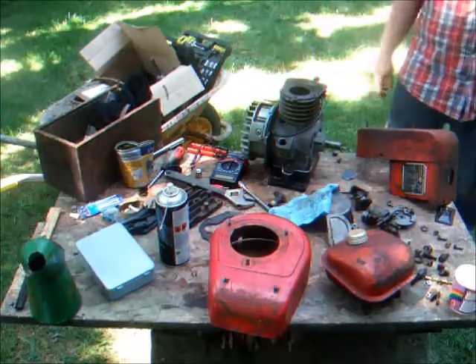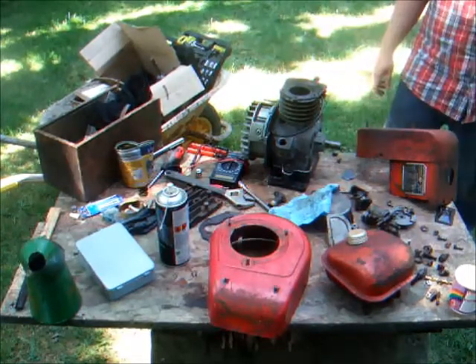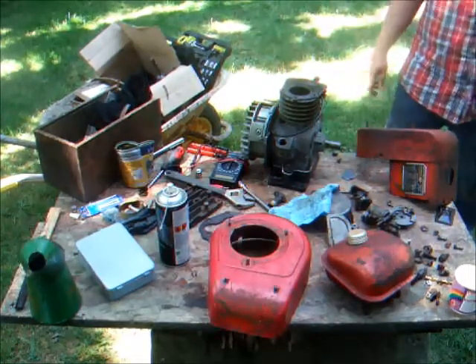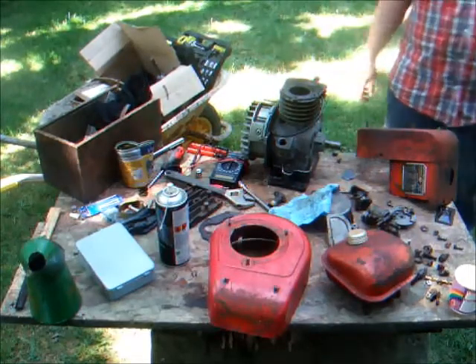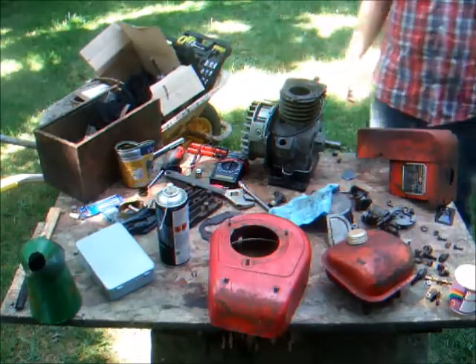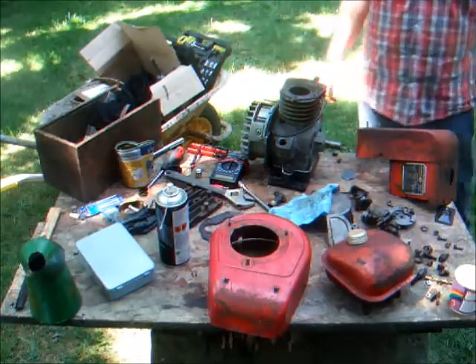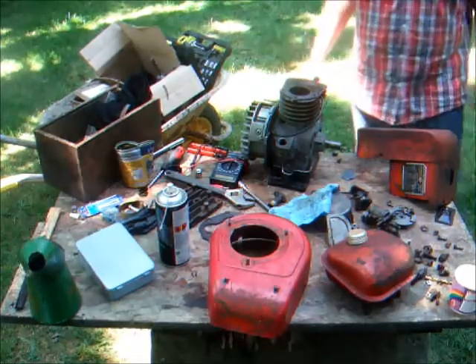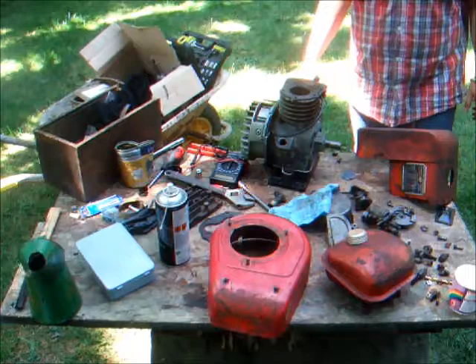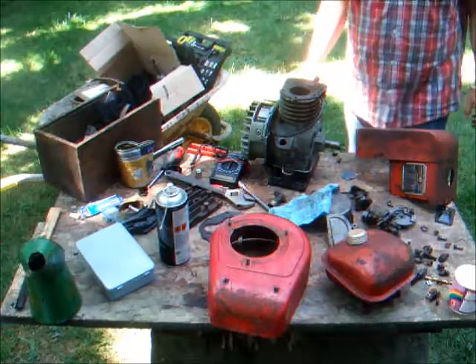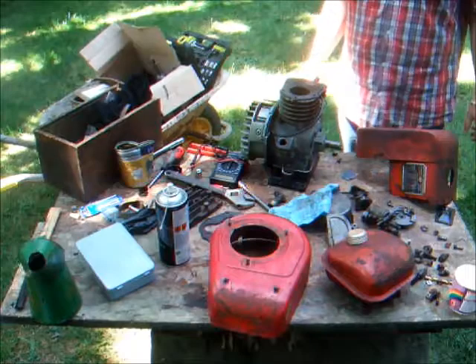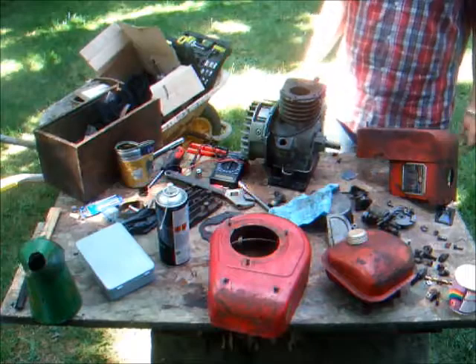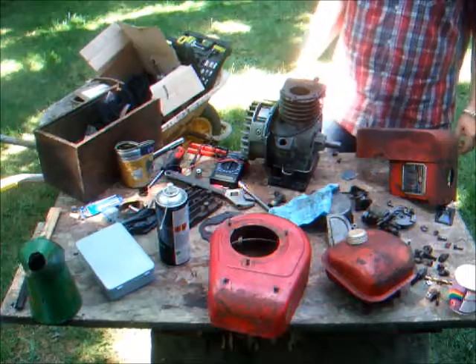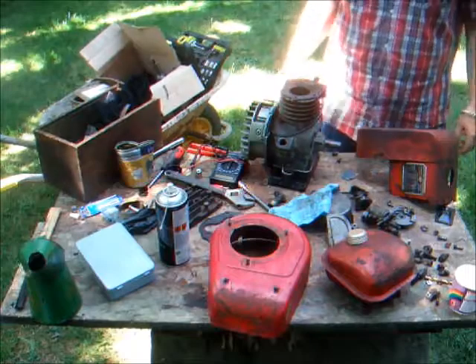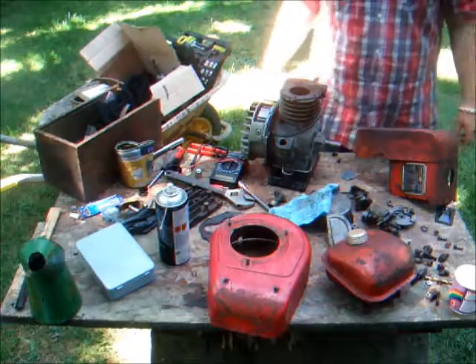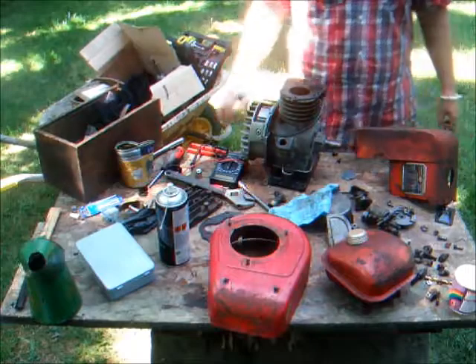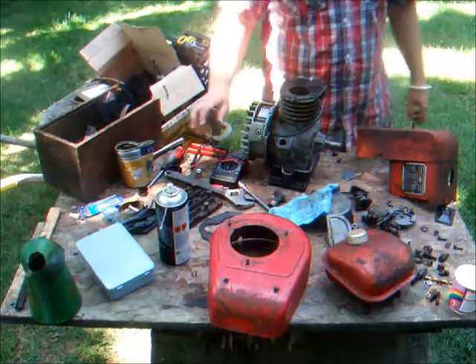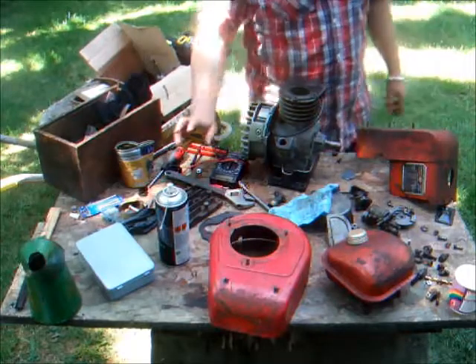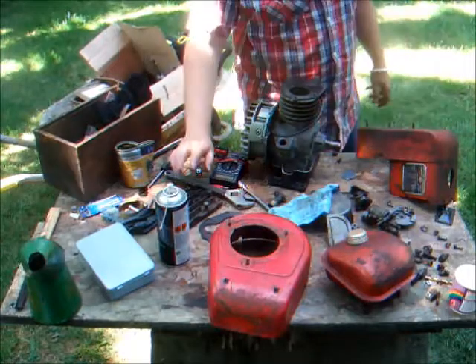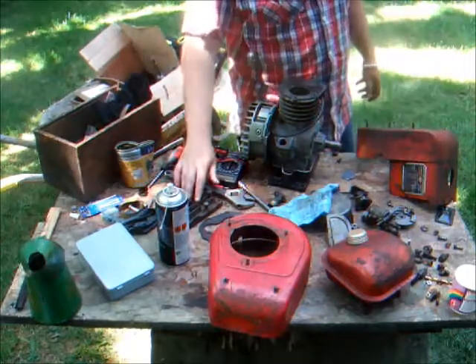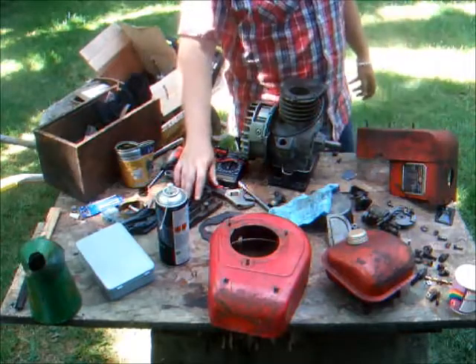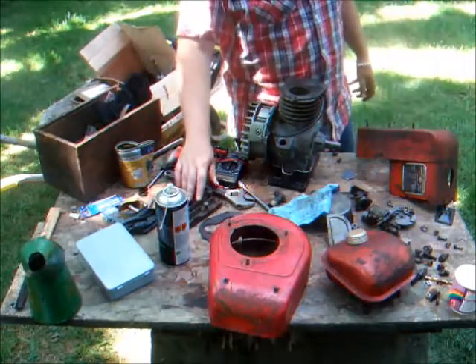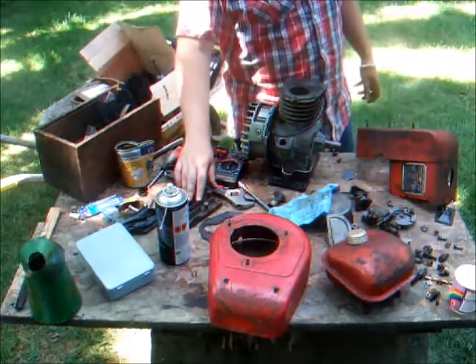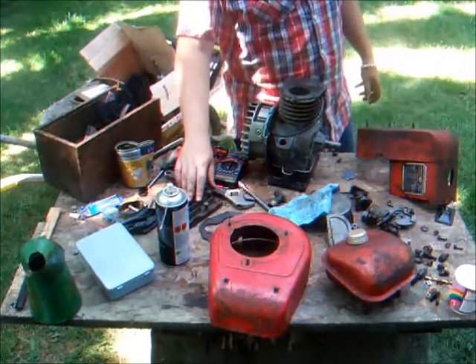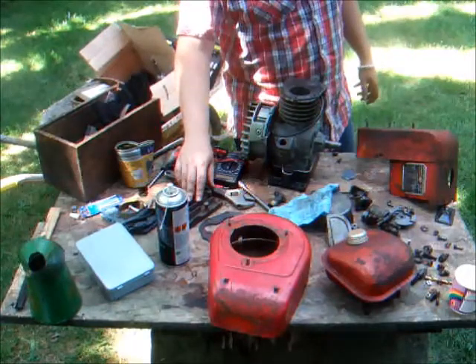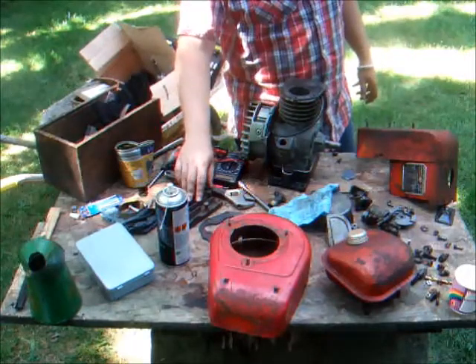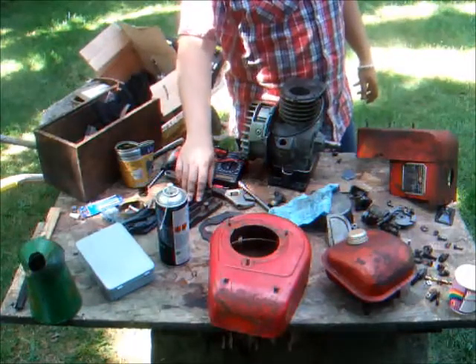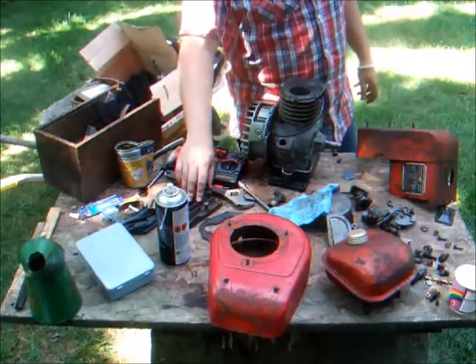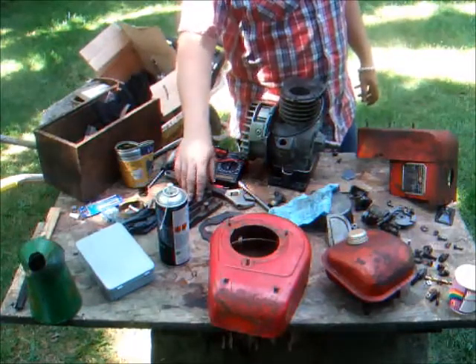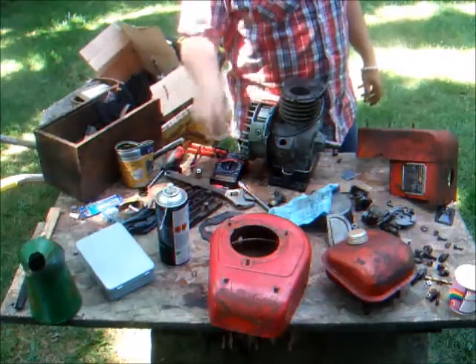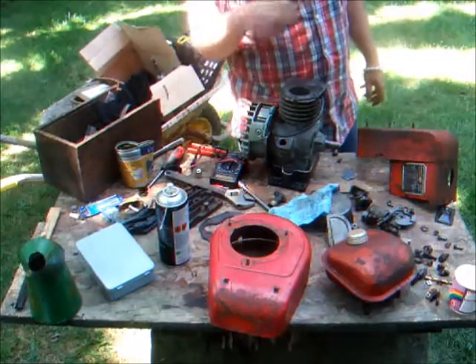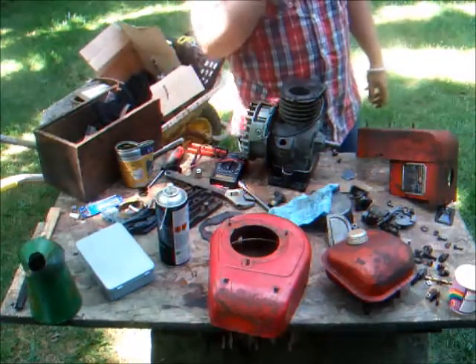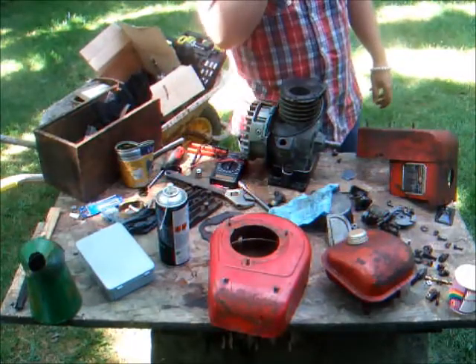We're just about to put the Briggs 5S head on and see if we get any compression.